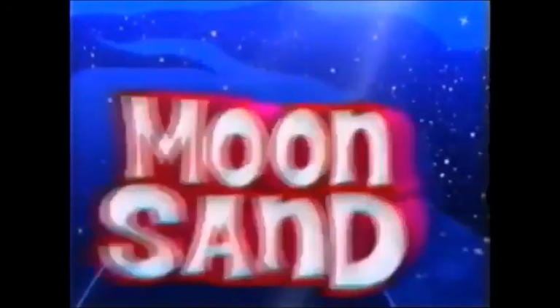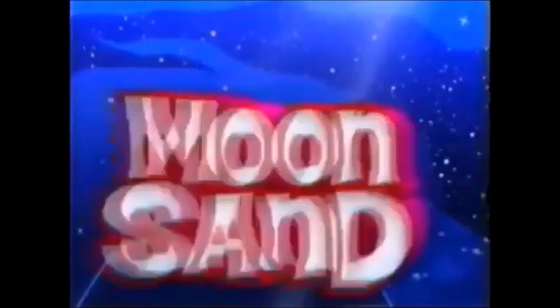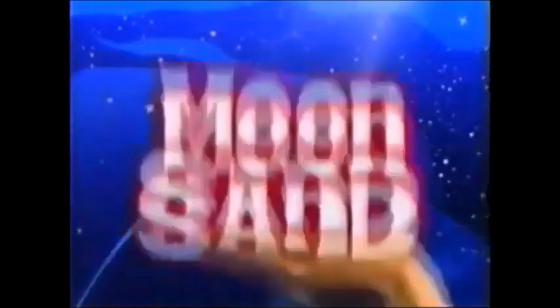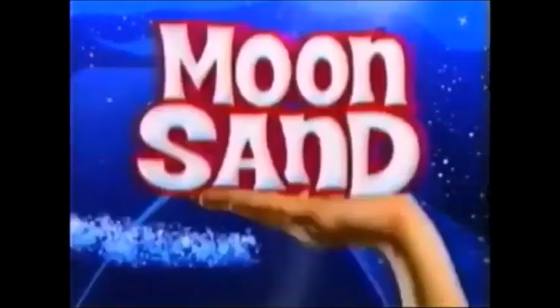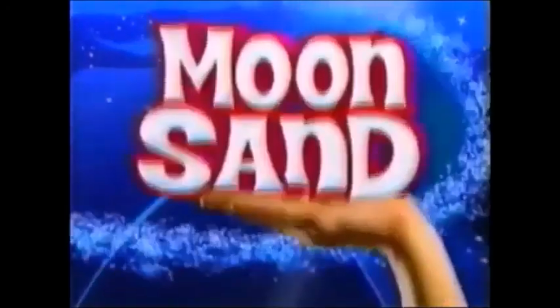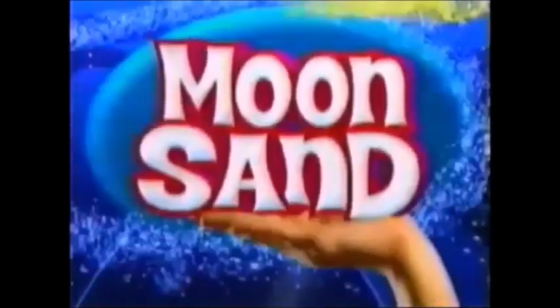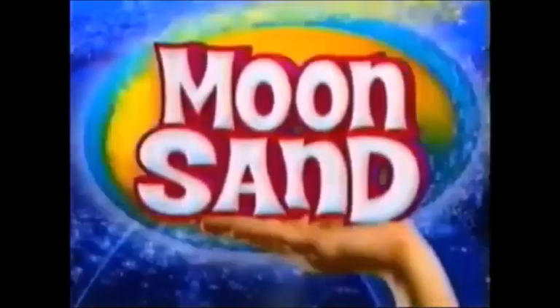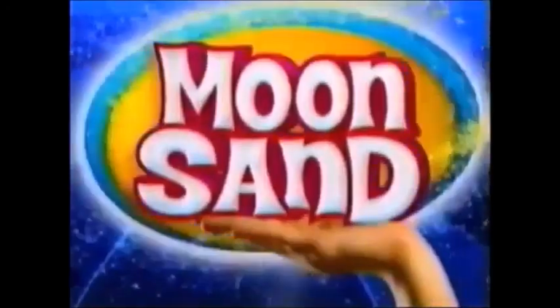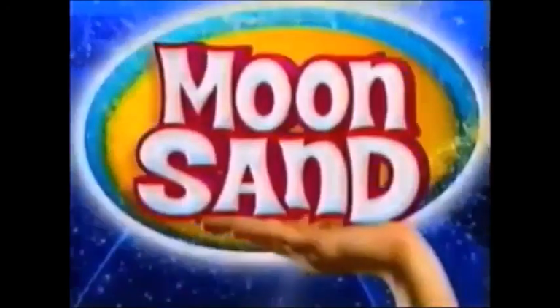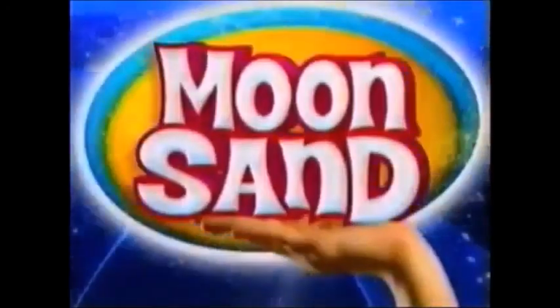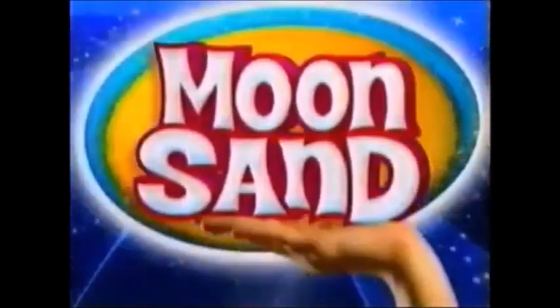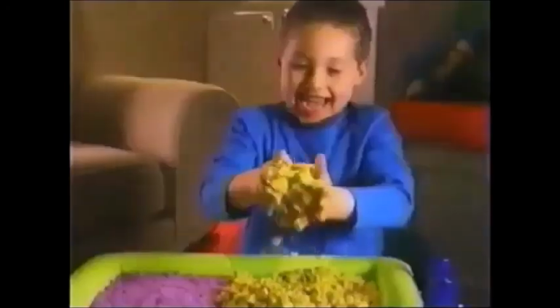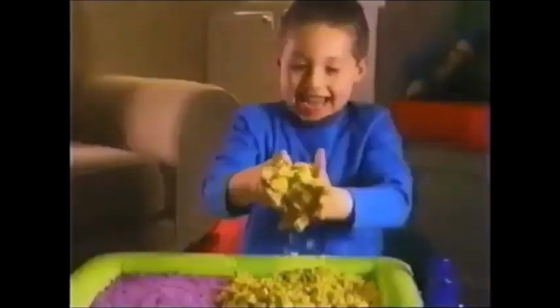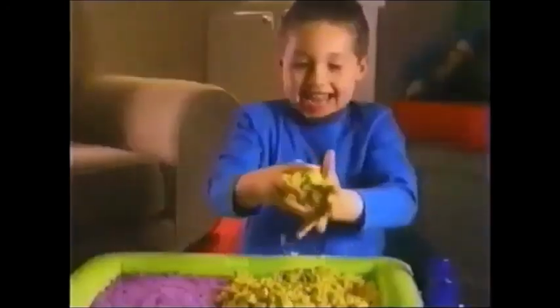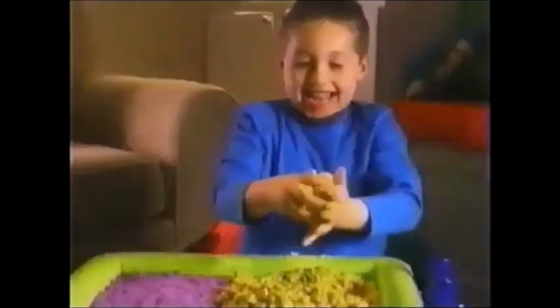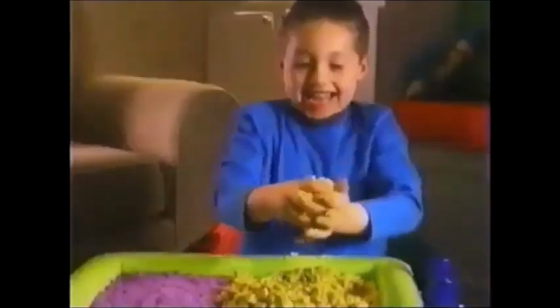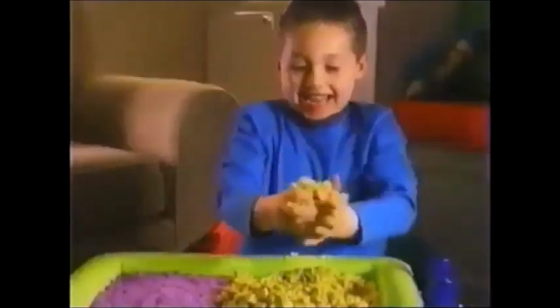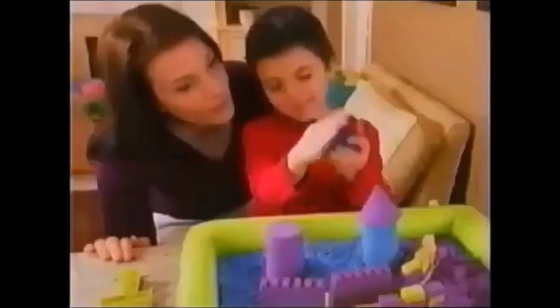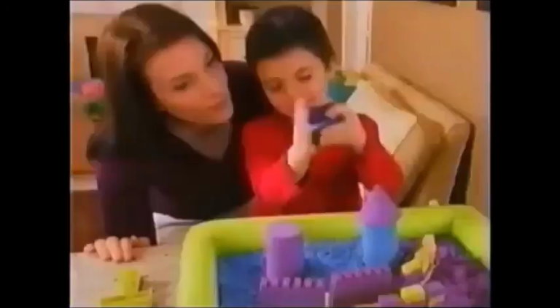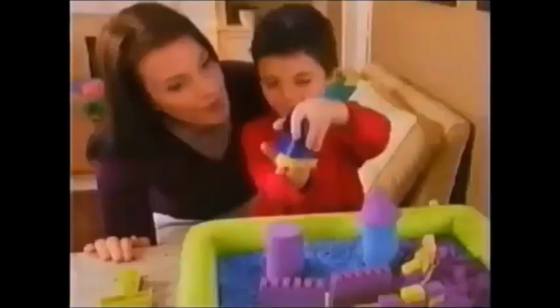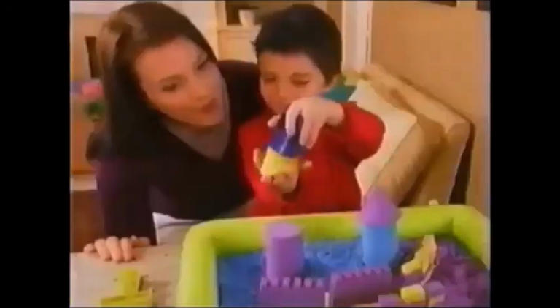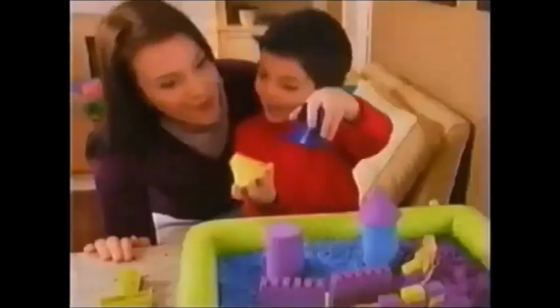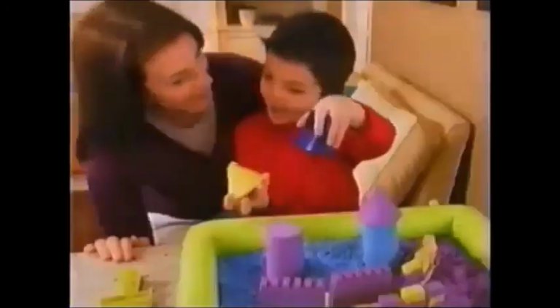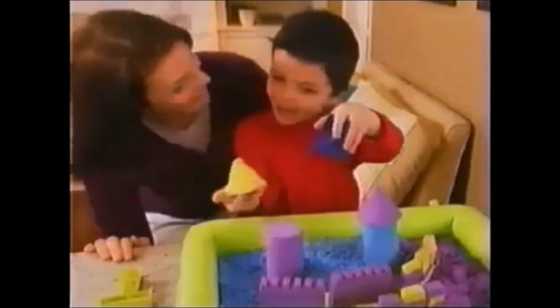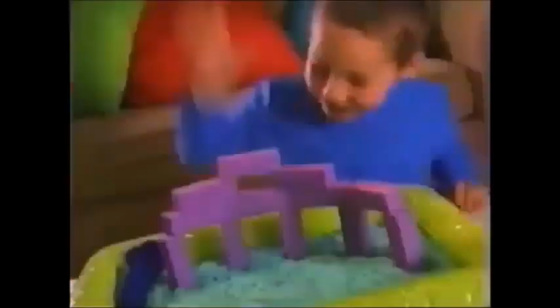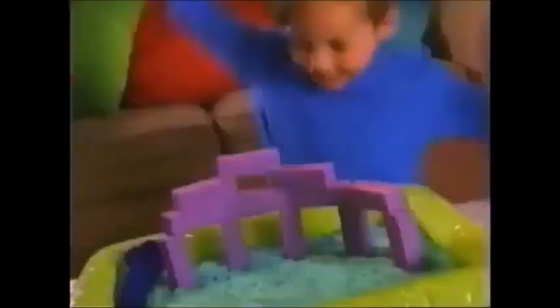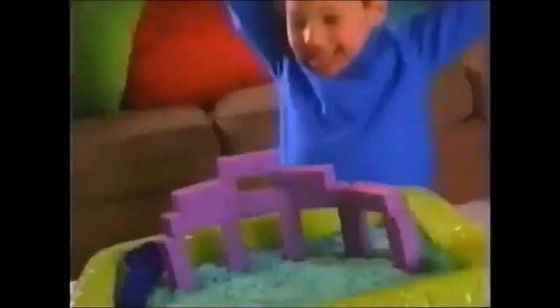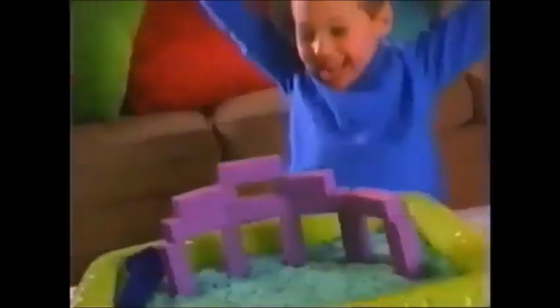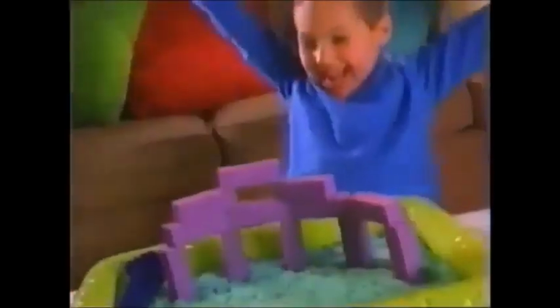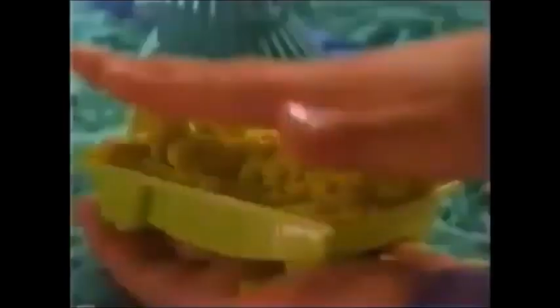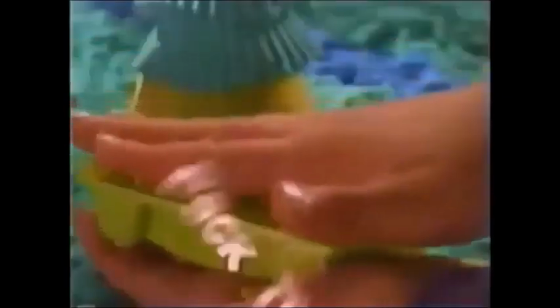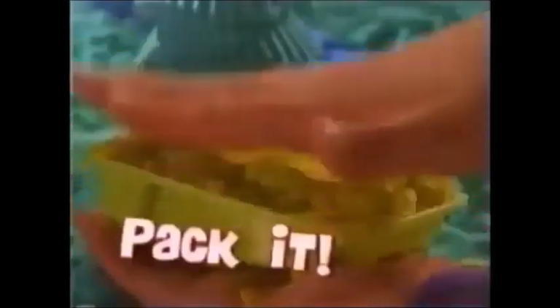Moonsand, Moonsand, the sand that you can mold! What's squishy to hold and fun to mold? It's Moonsand!